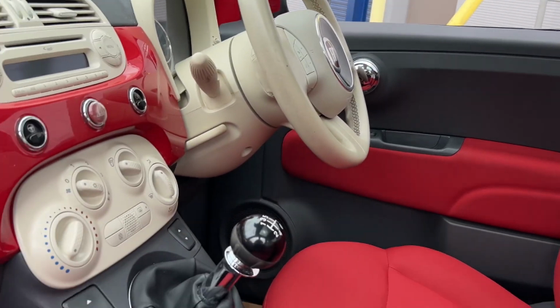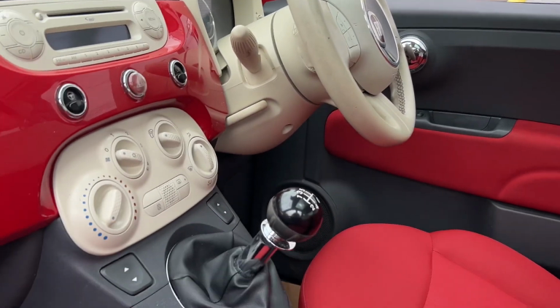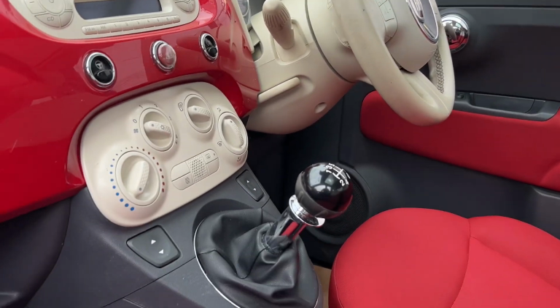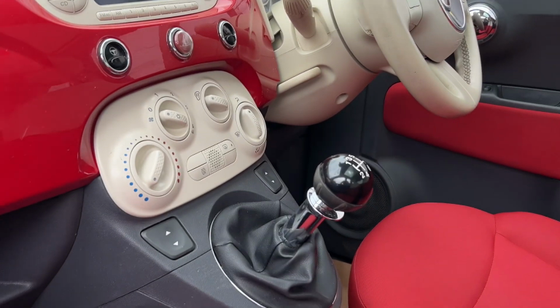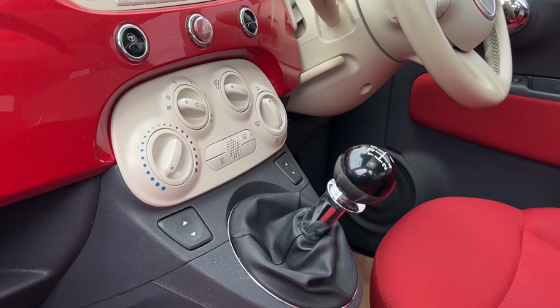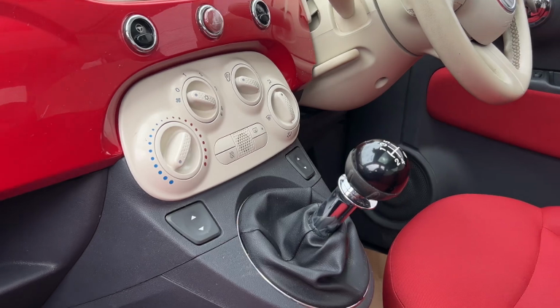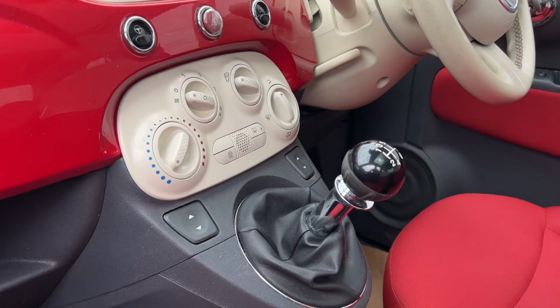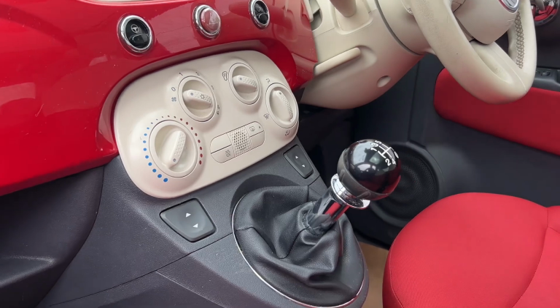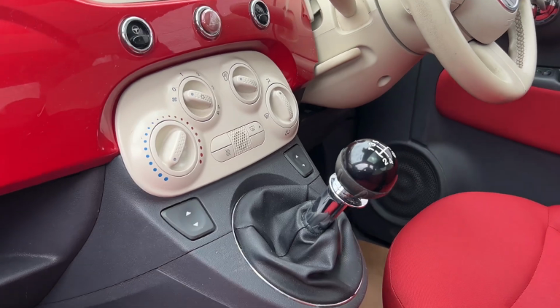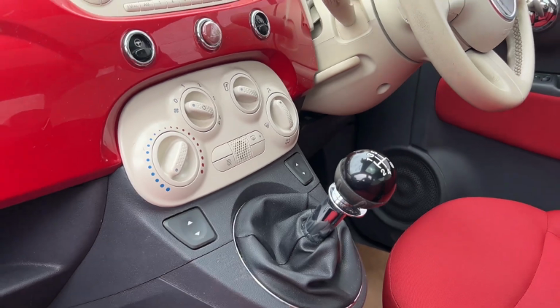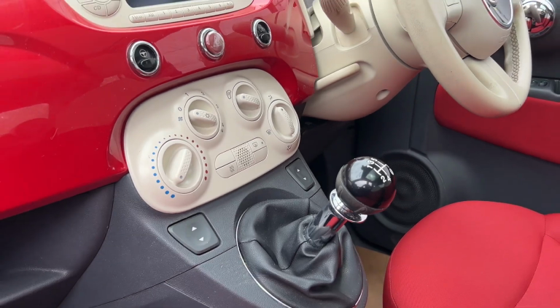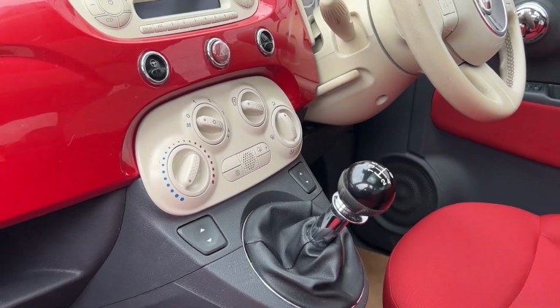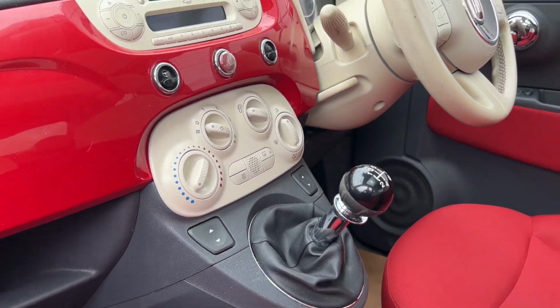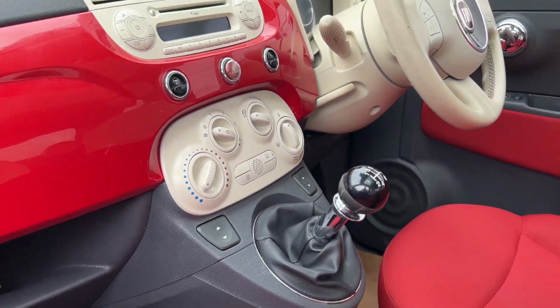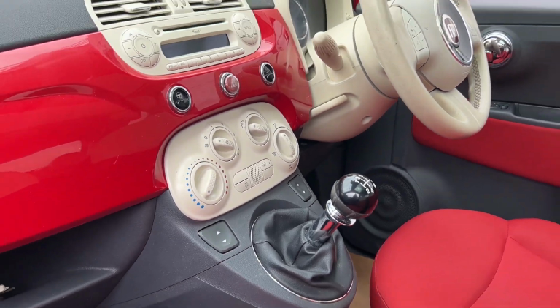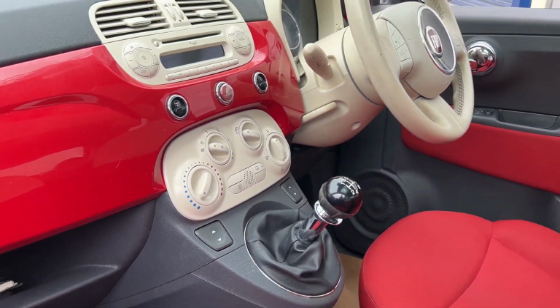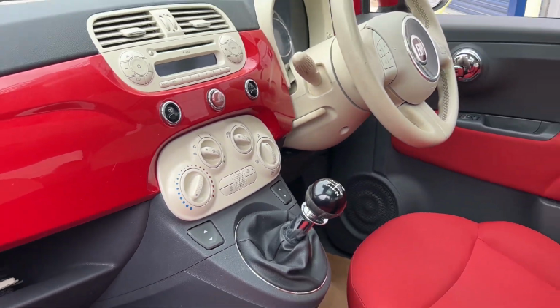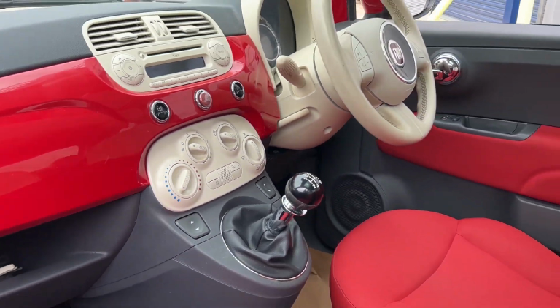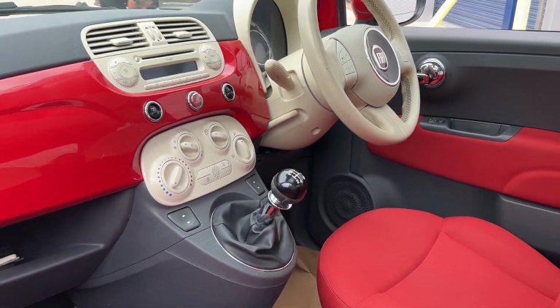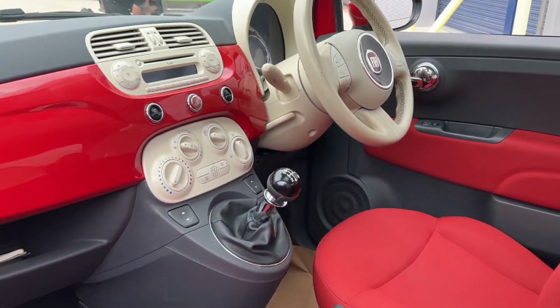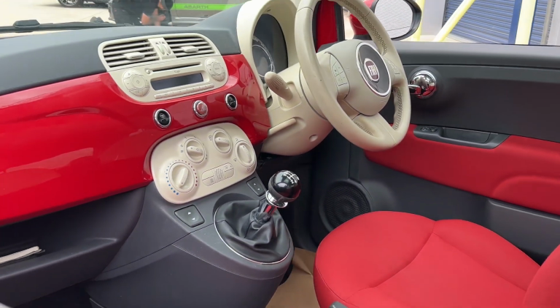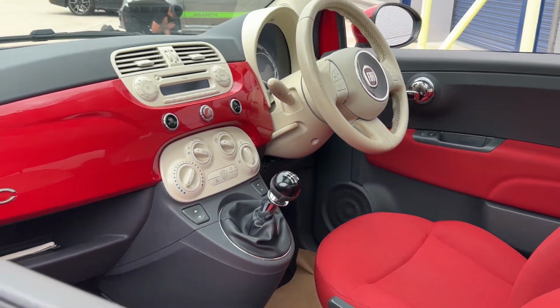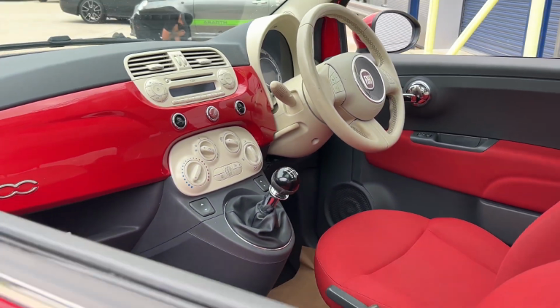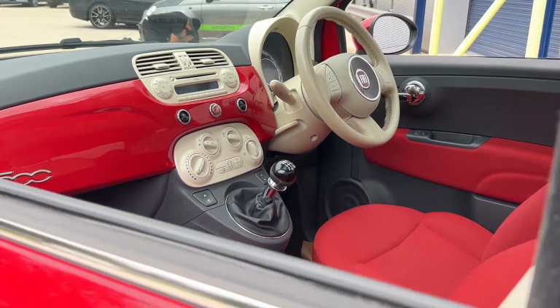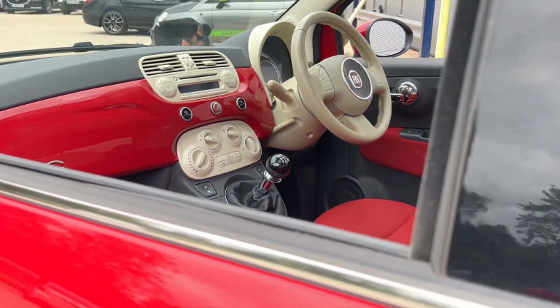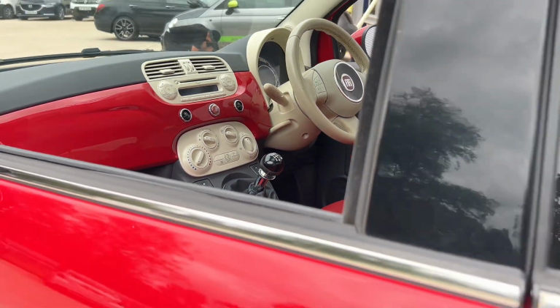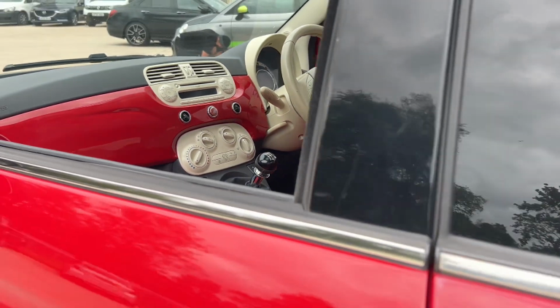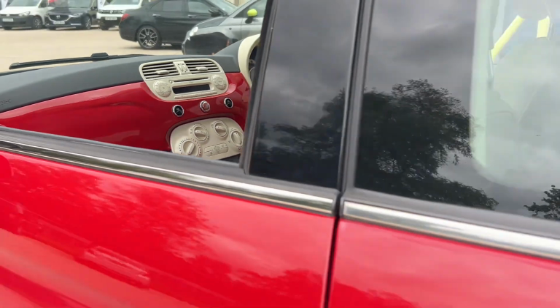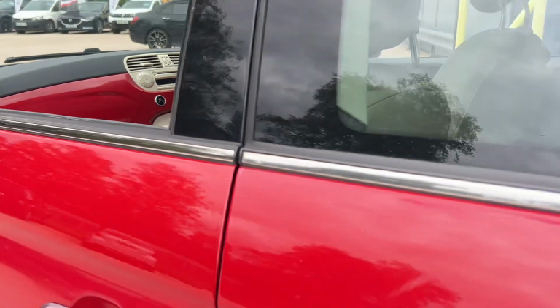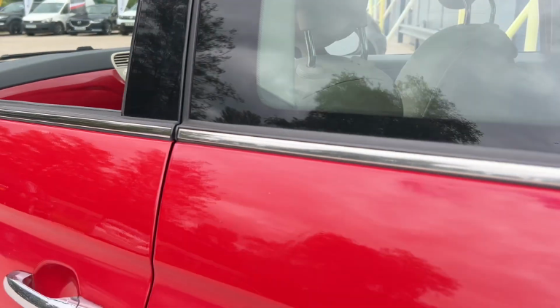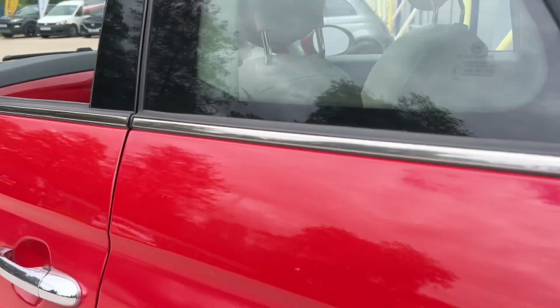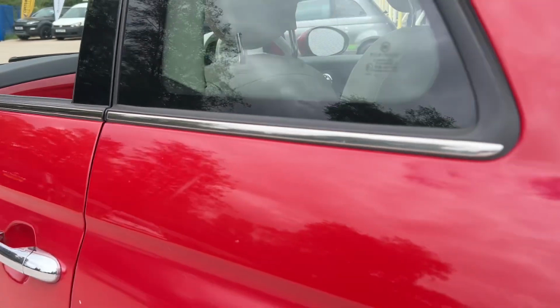It has a high-speed gearbox, air conditioning, Bluetooth, and a USB port.